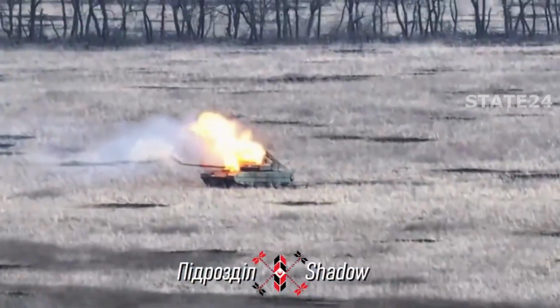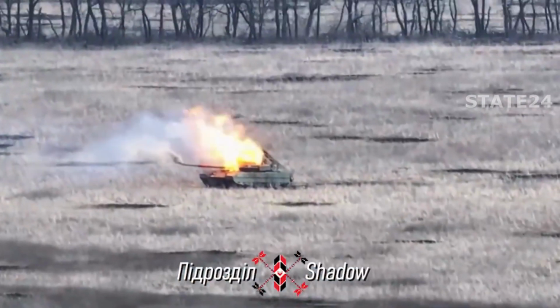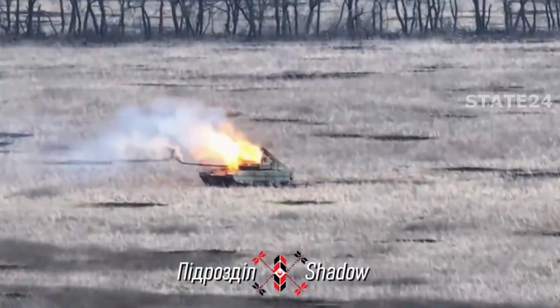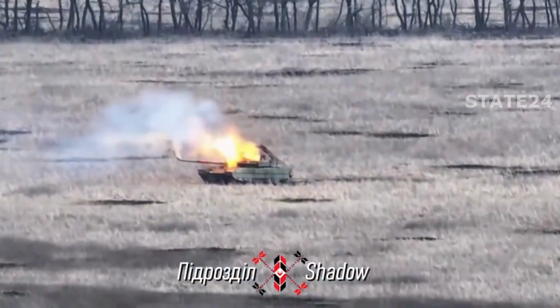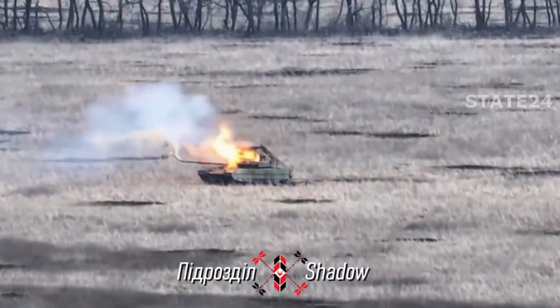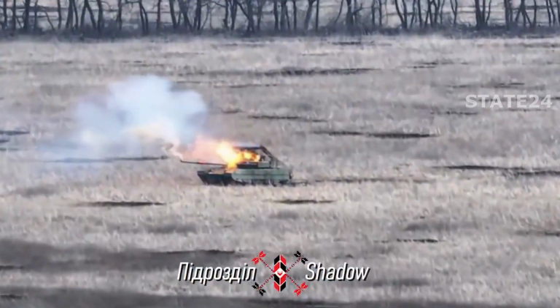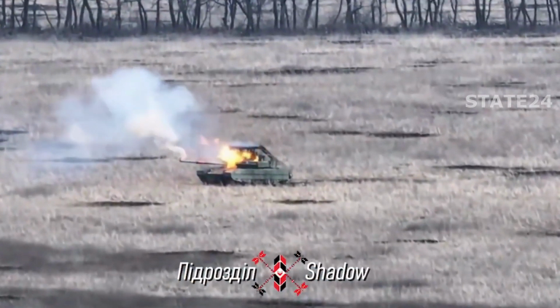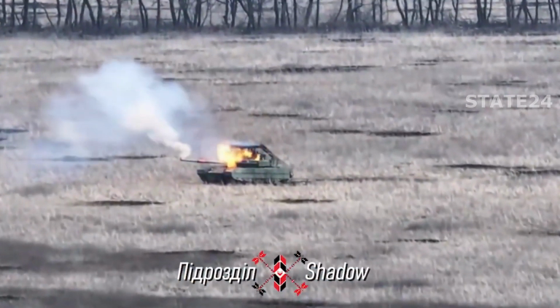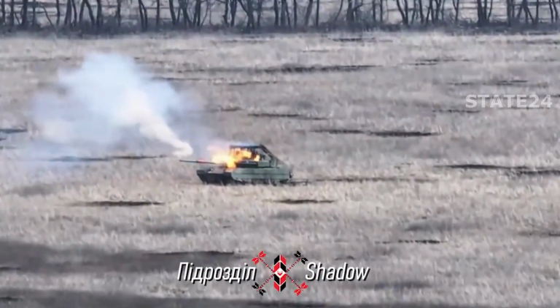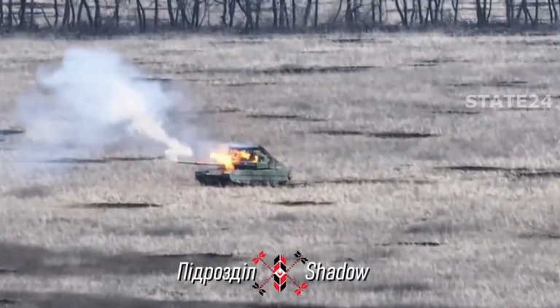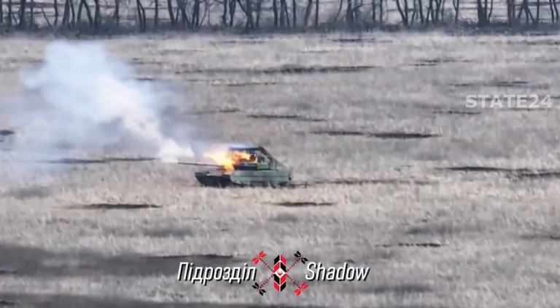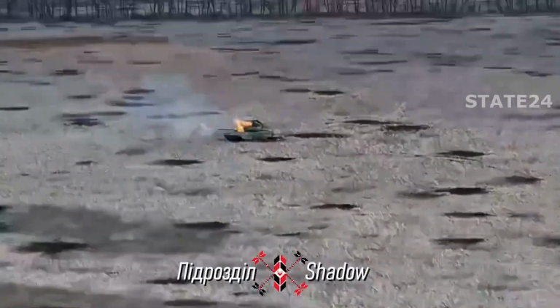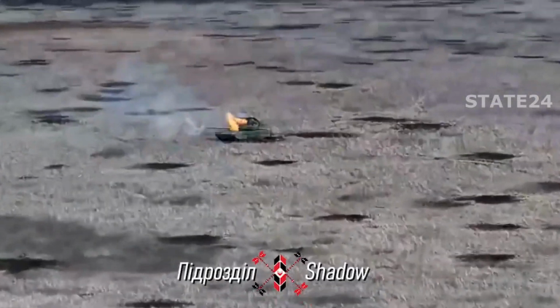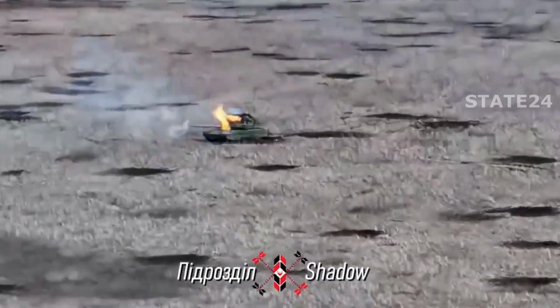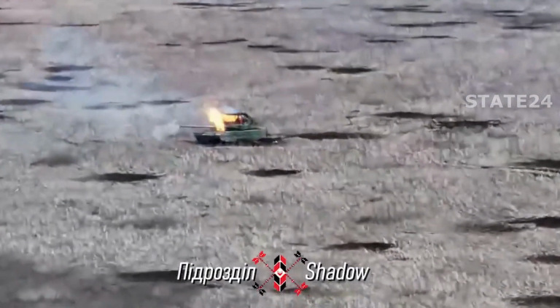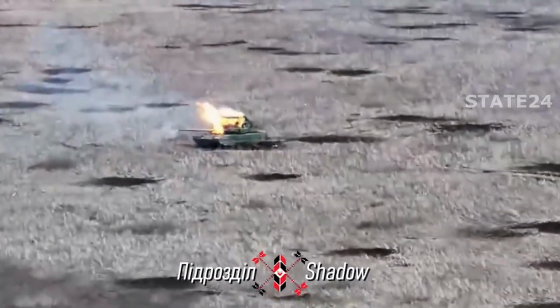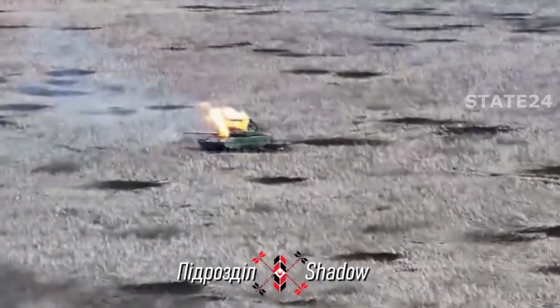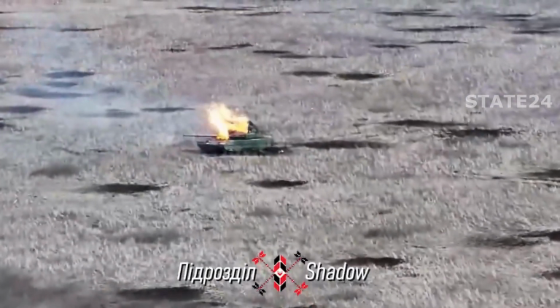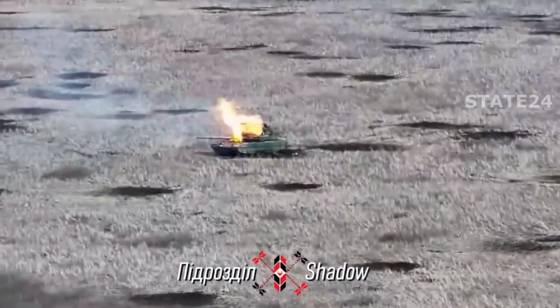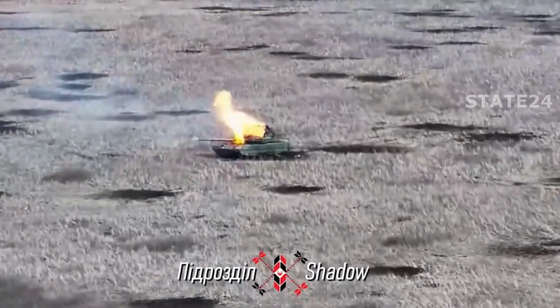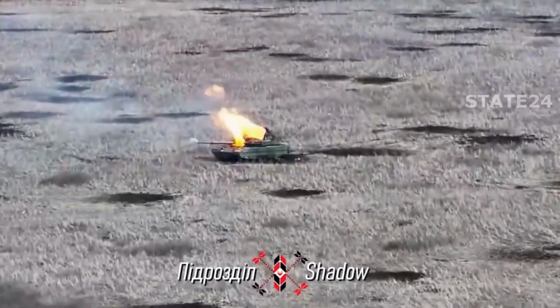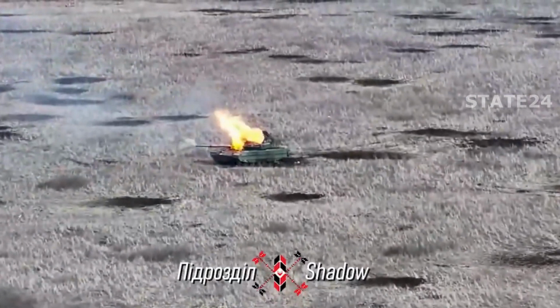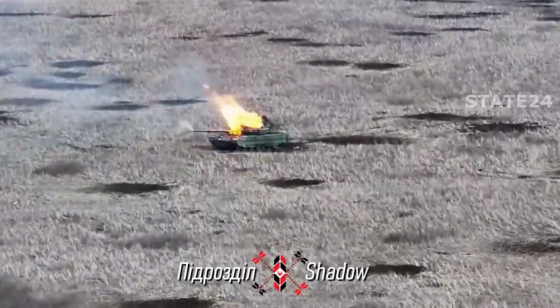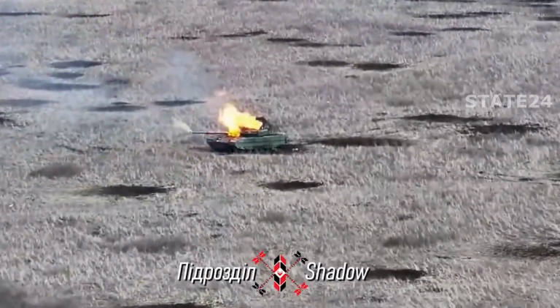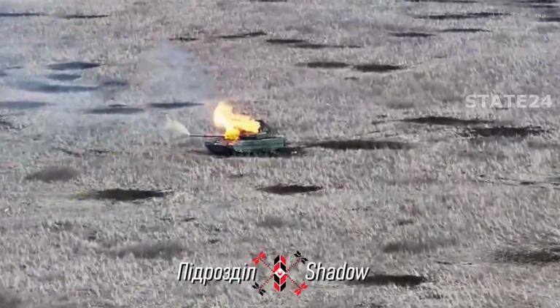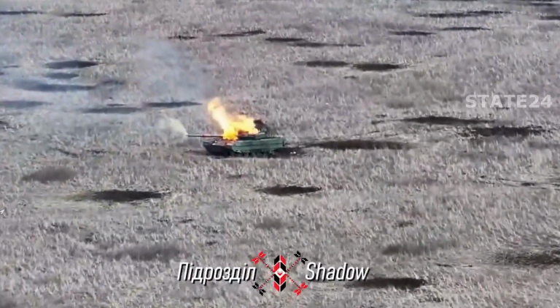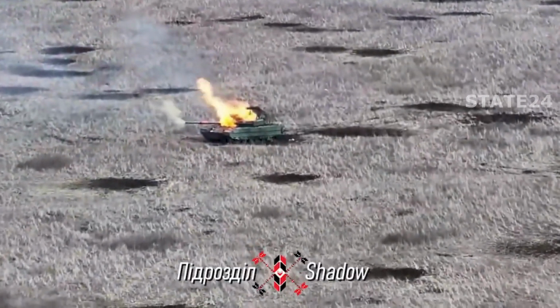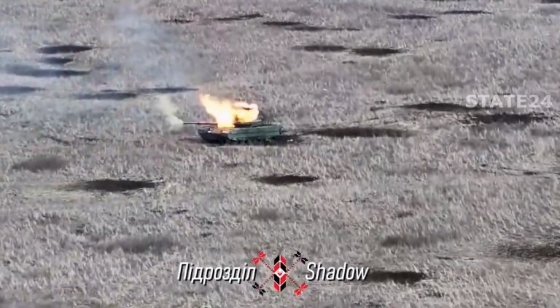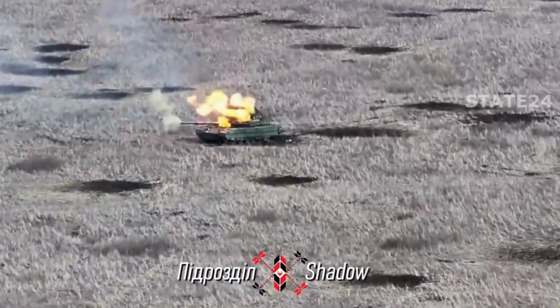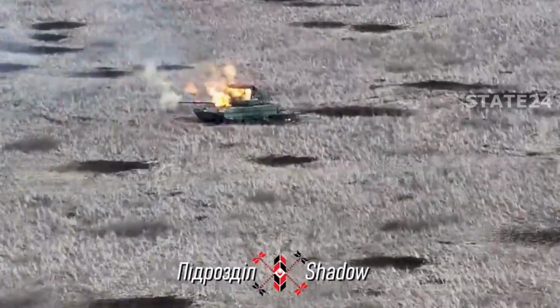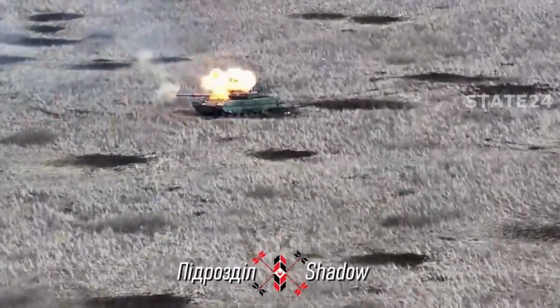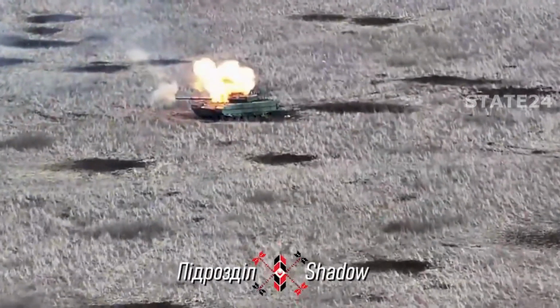The soldiers inside might have died from the first grenade, but by now it's too late. The tank has caught fire.